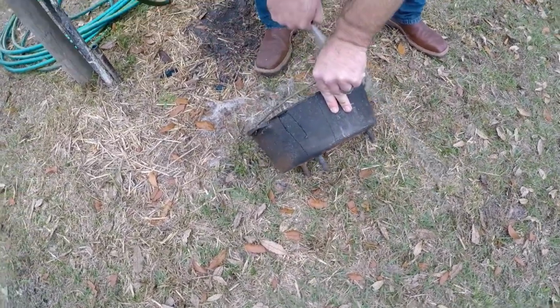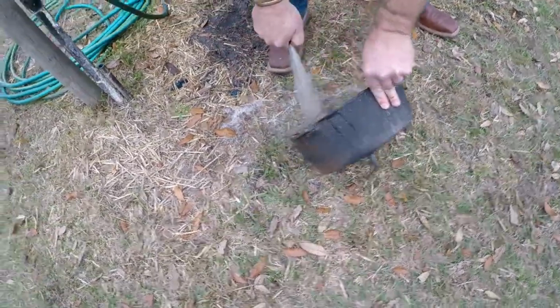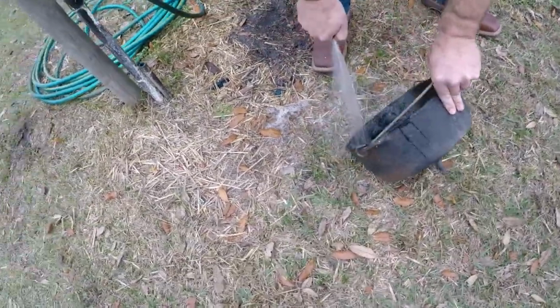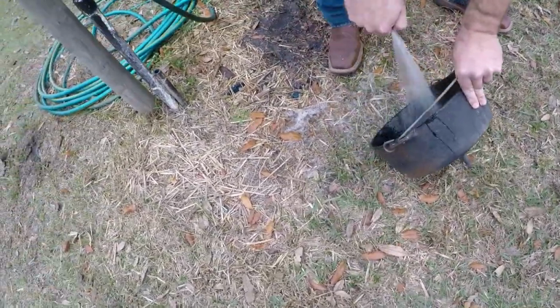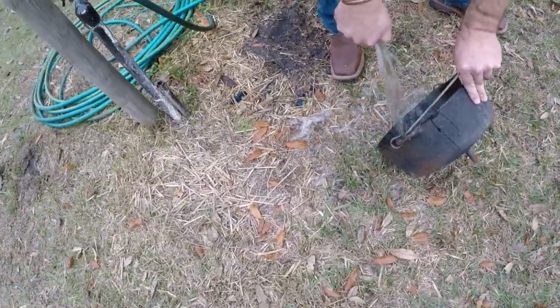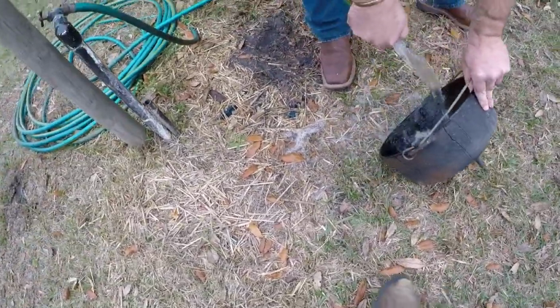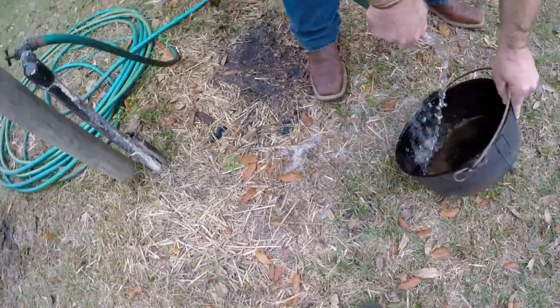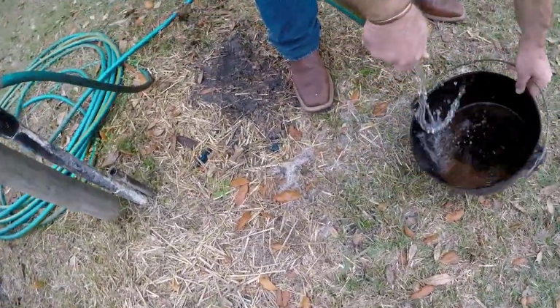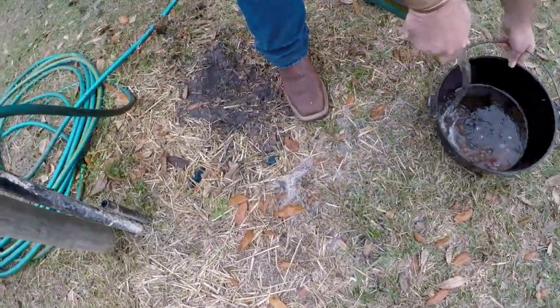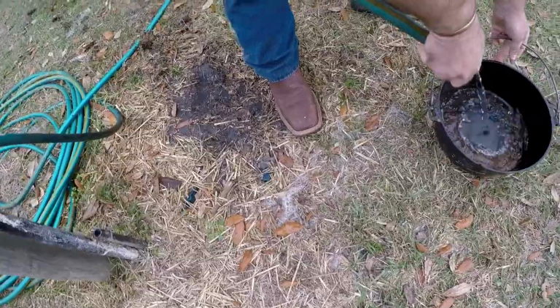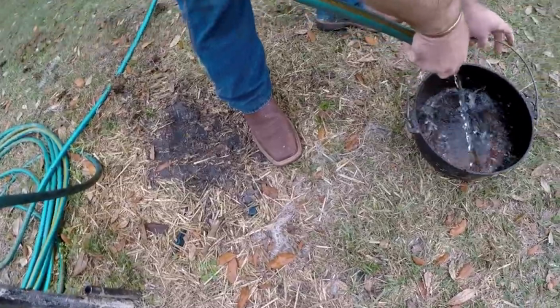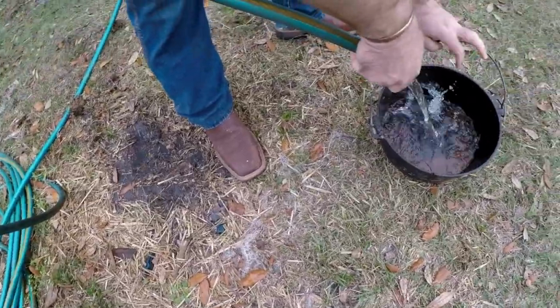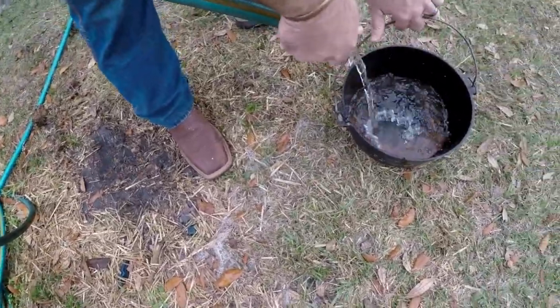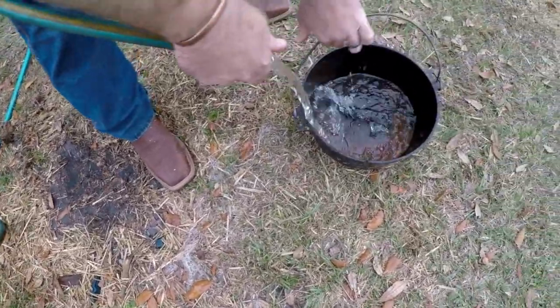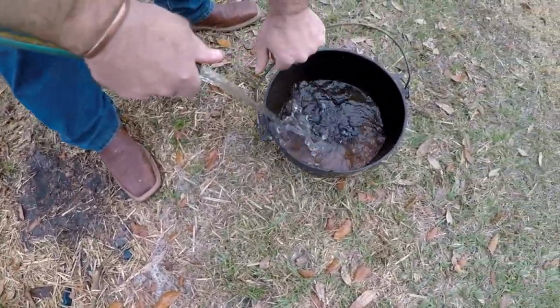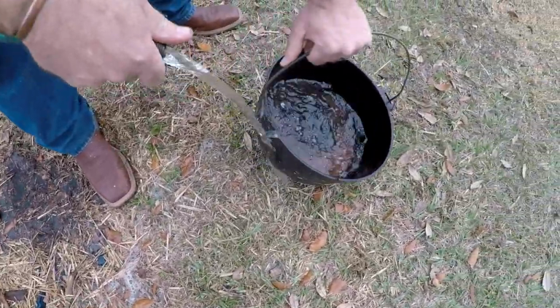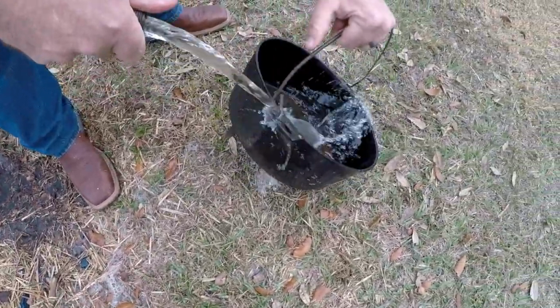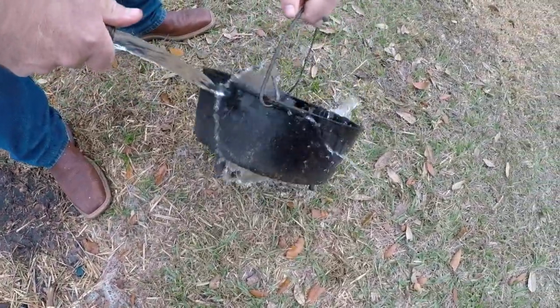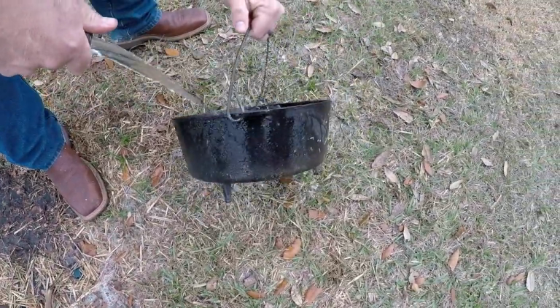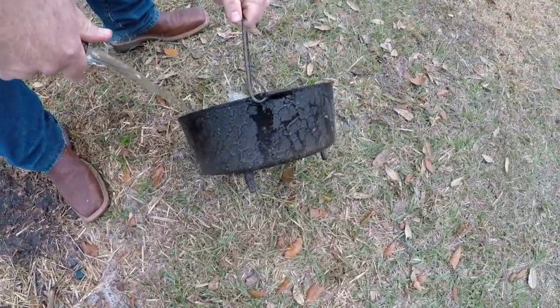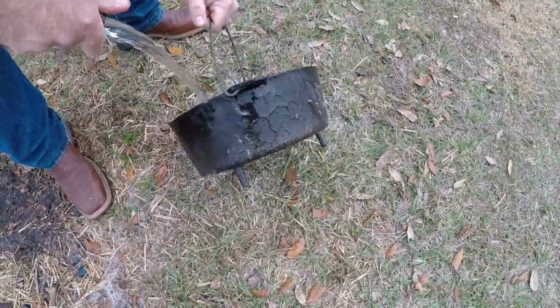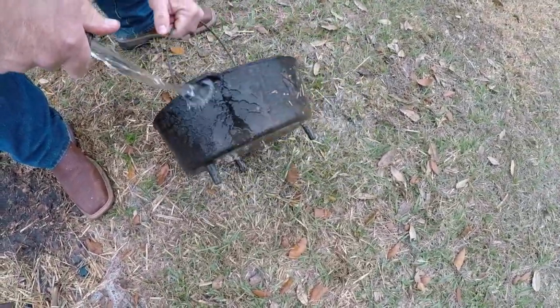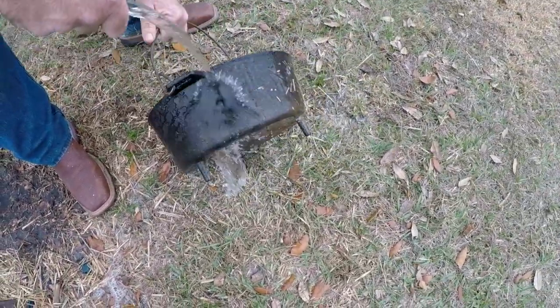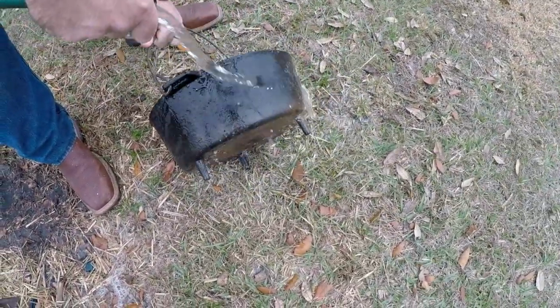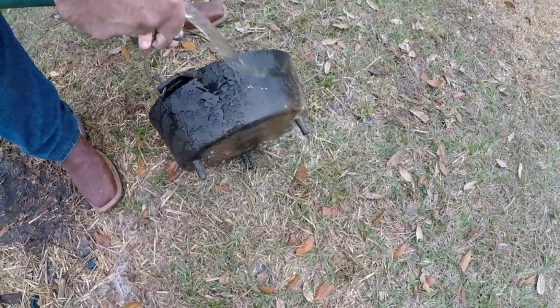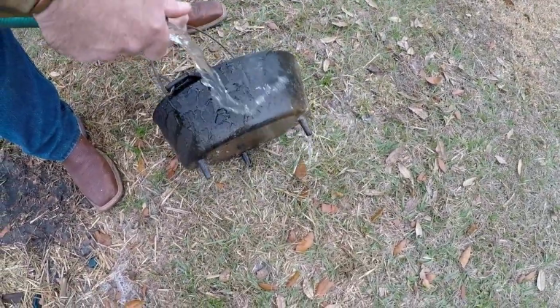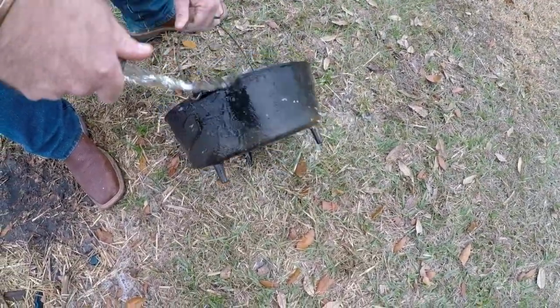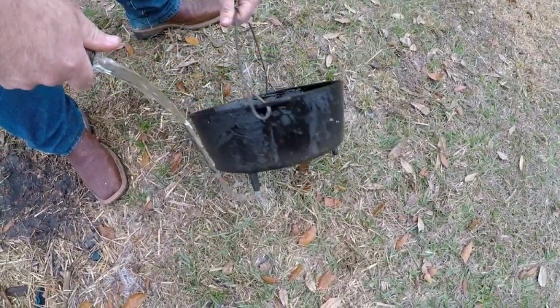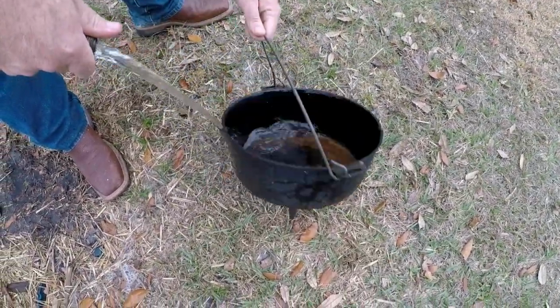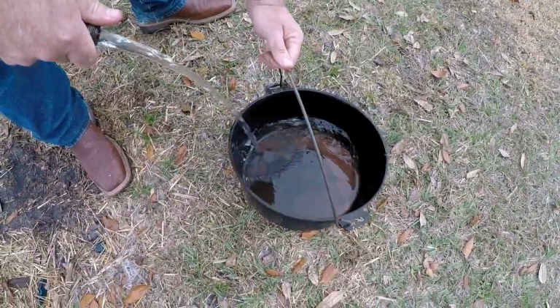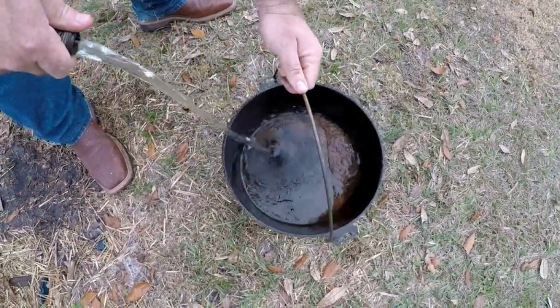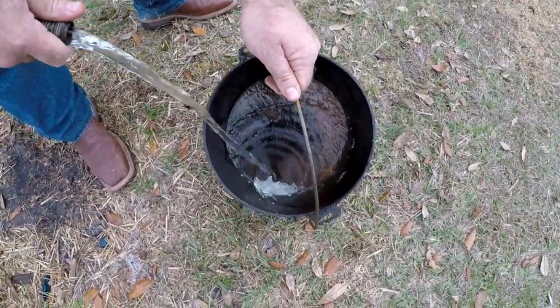Just rinse it out real good. Some of that's embedded in there, but it'll come out when we season it.